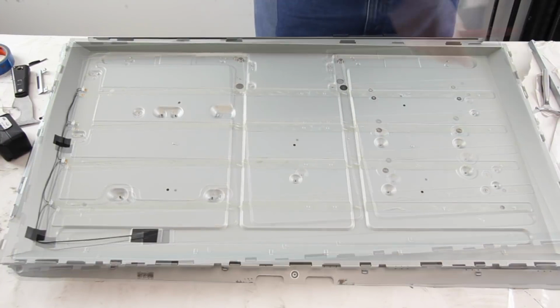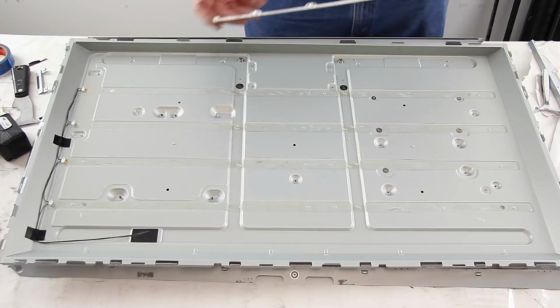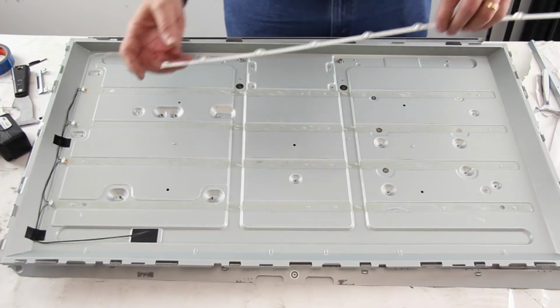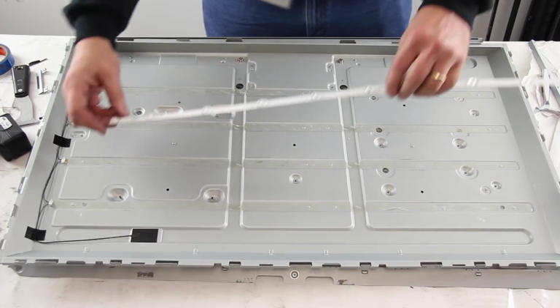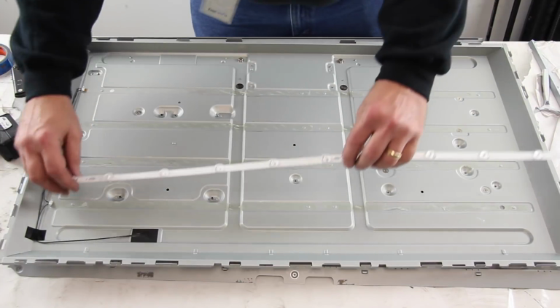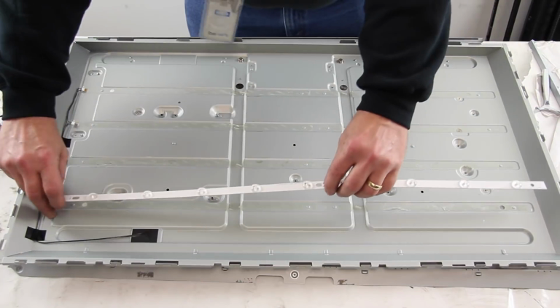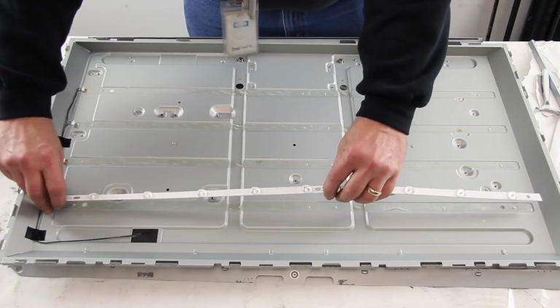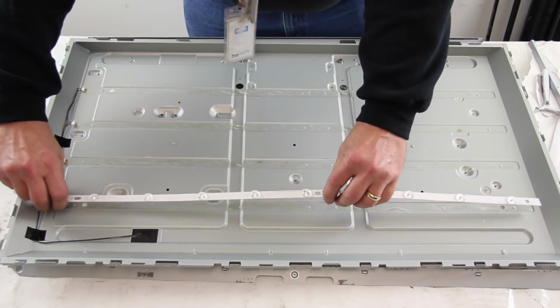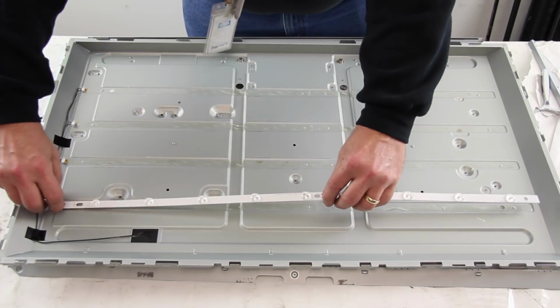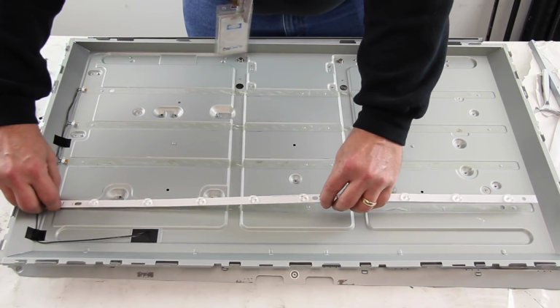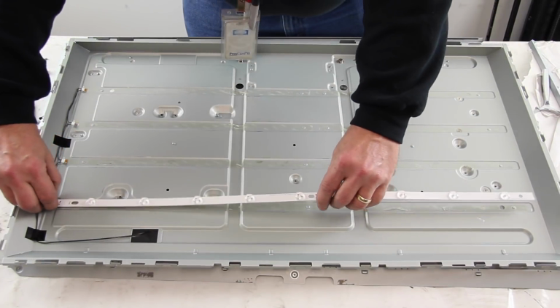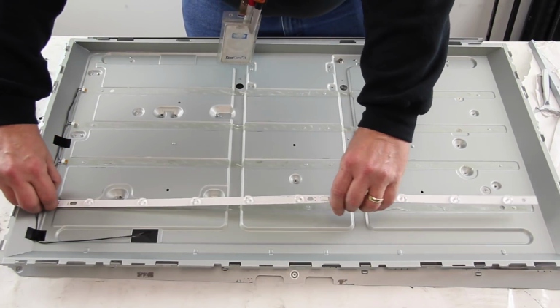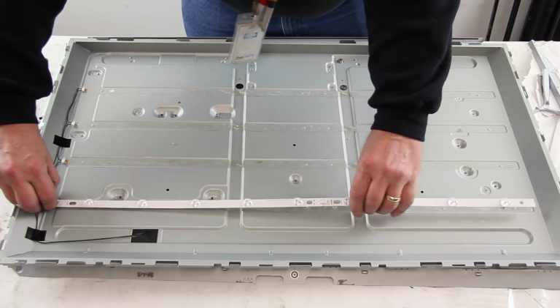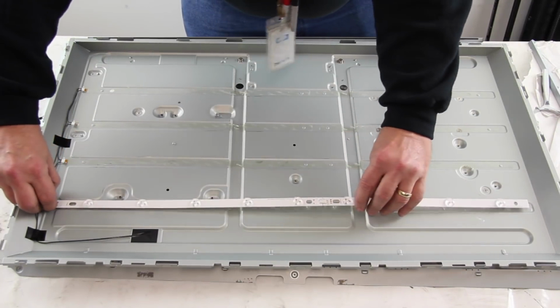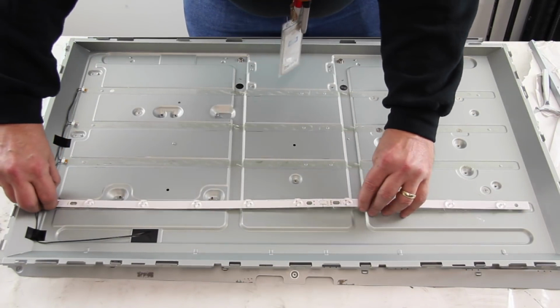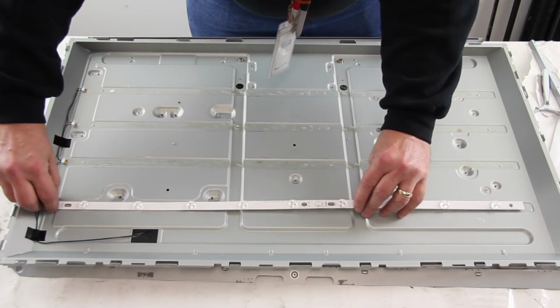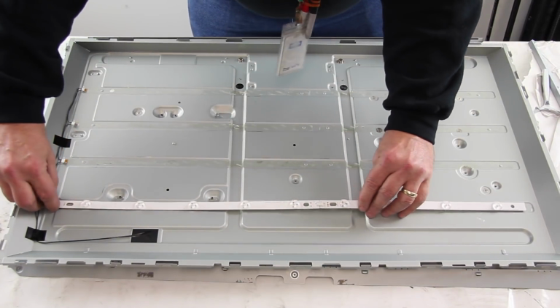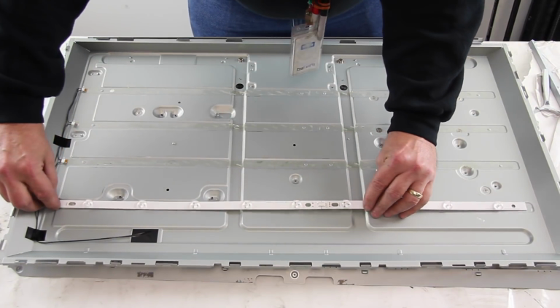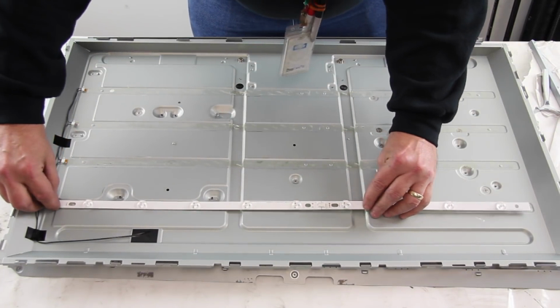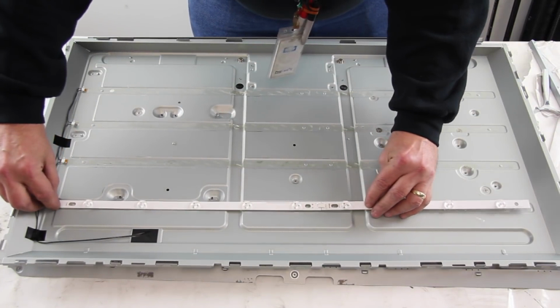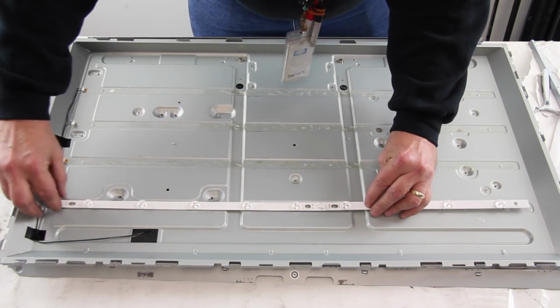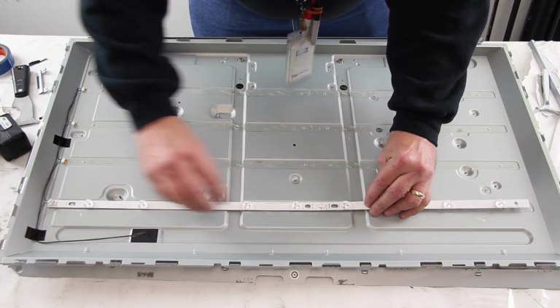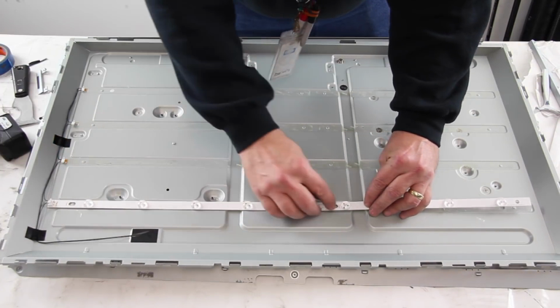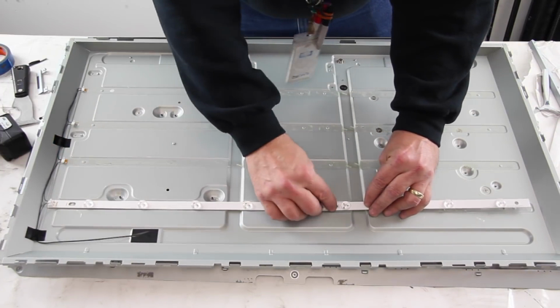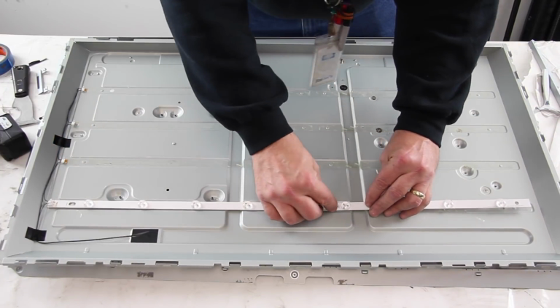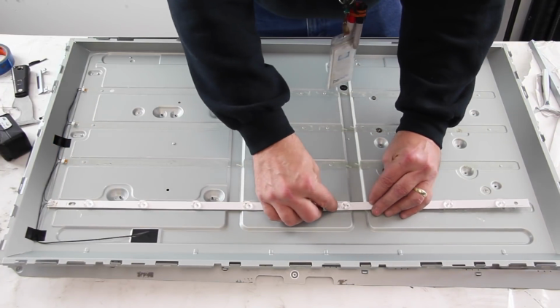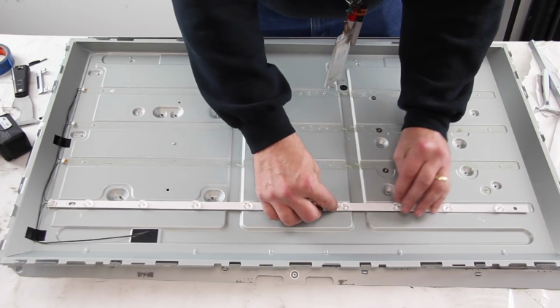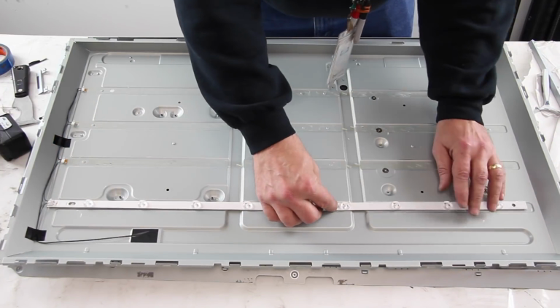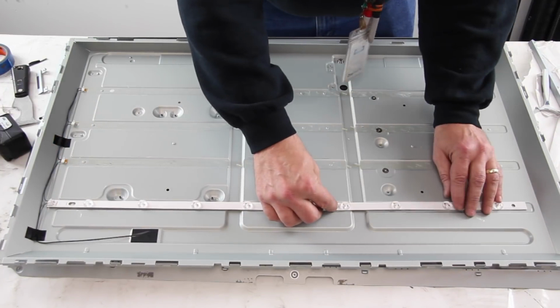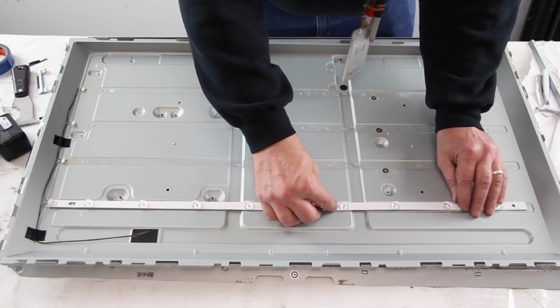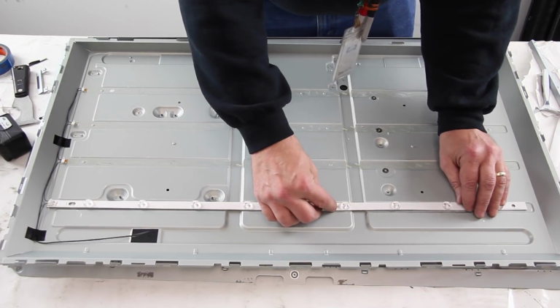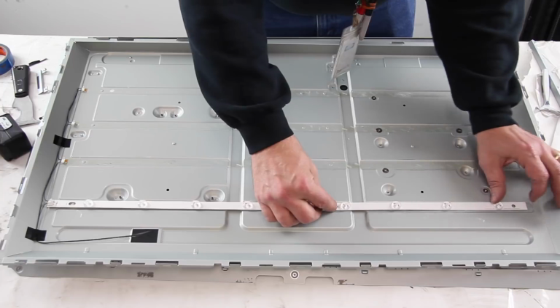After you have removed all of the strips, take the replacement strips and align them on the chassis.